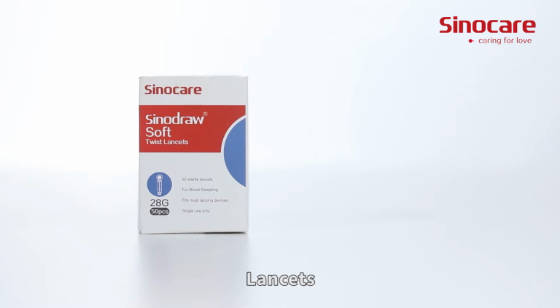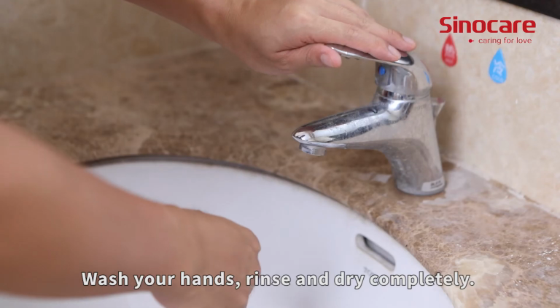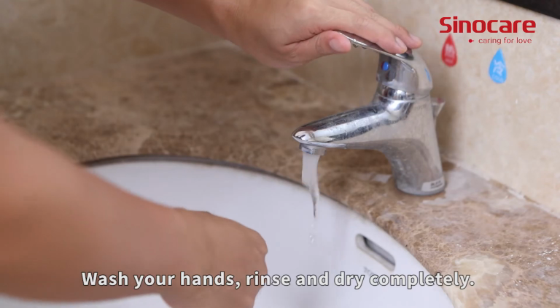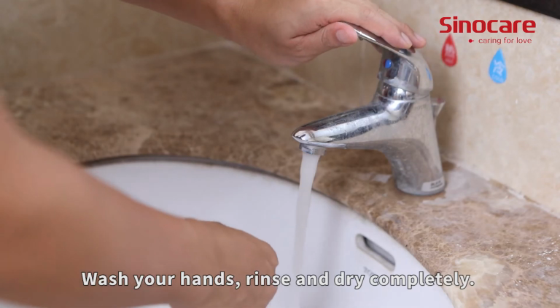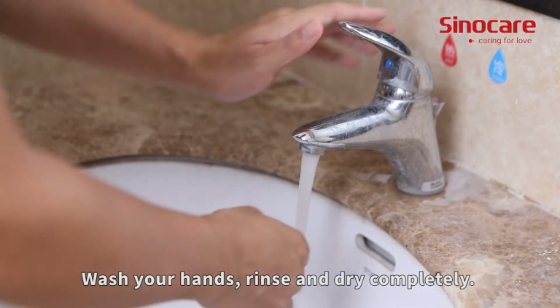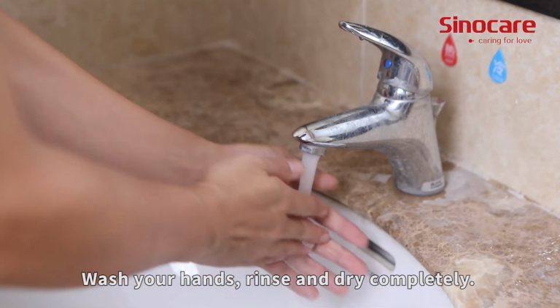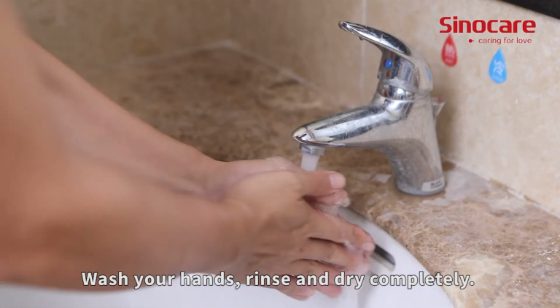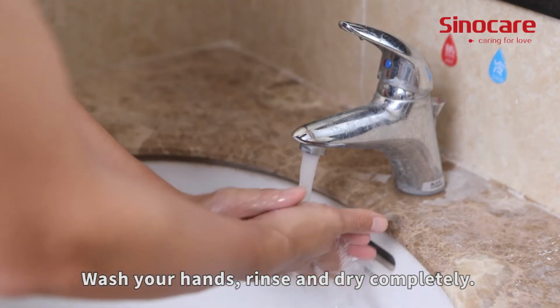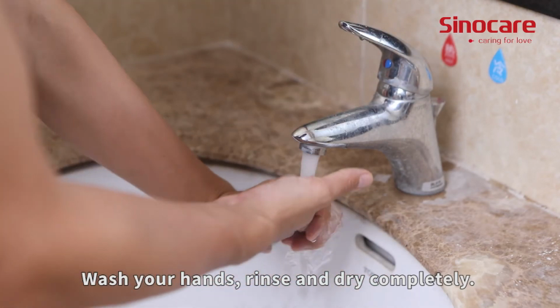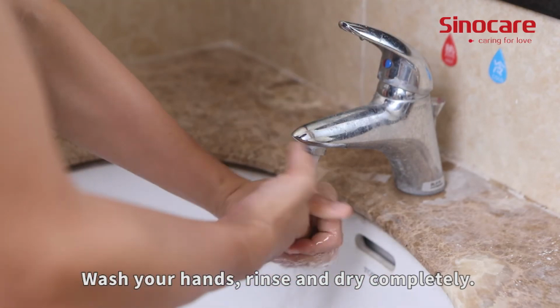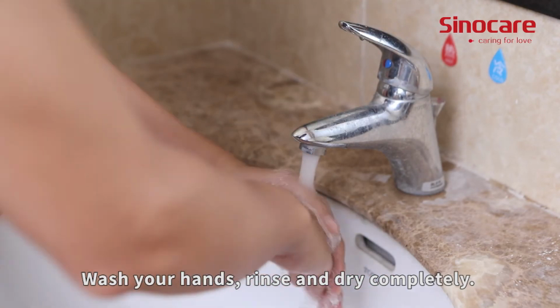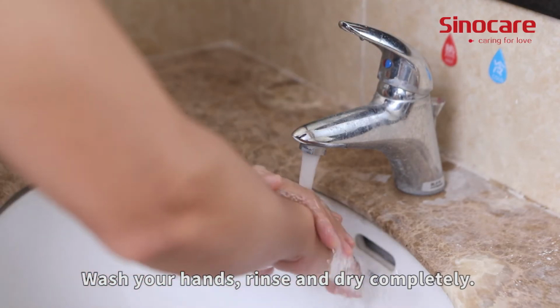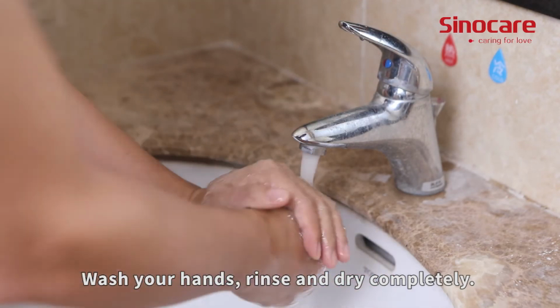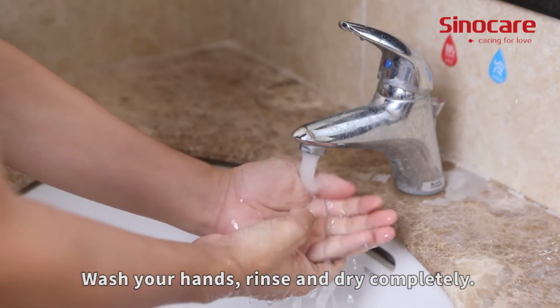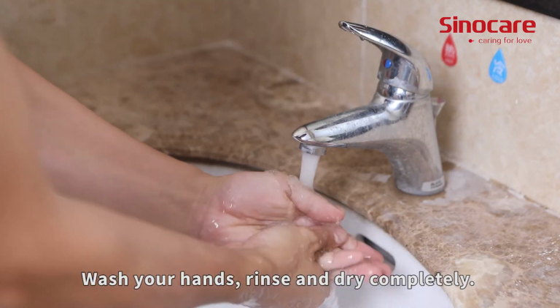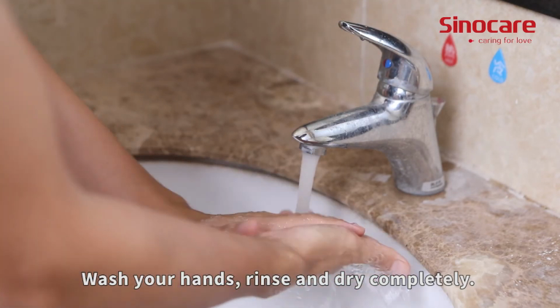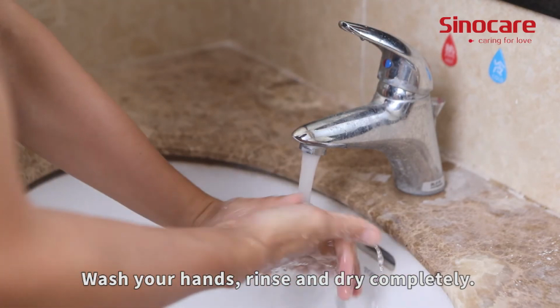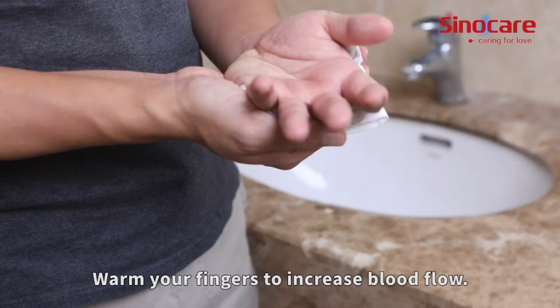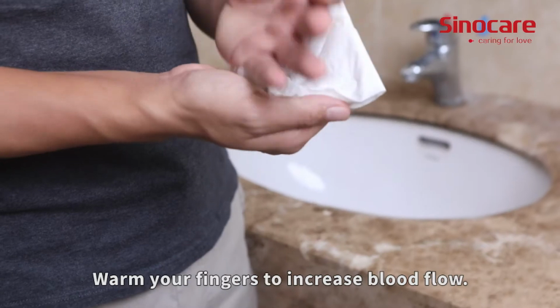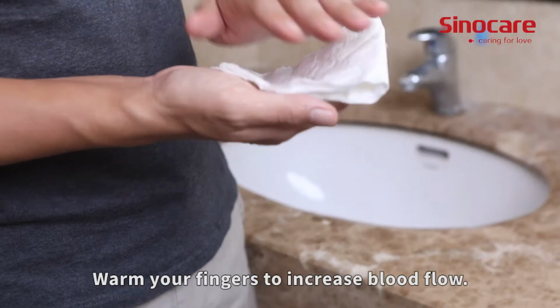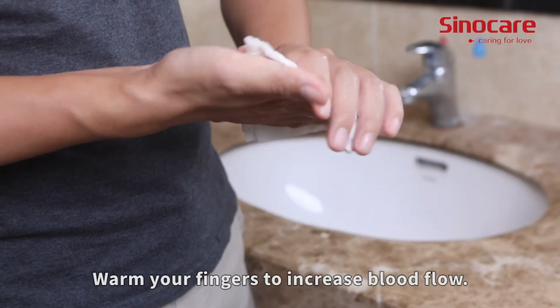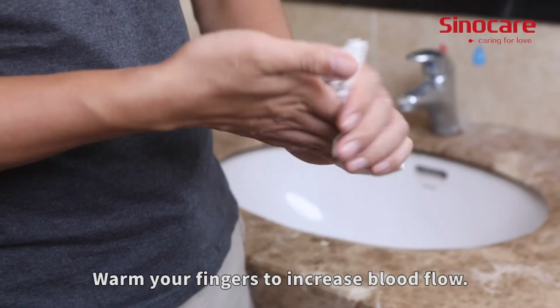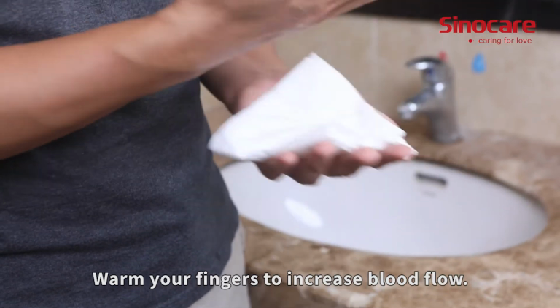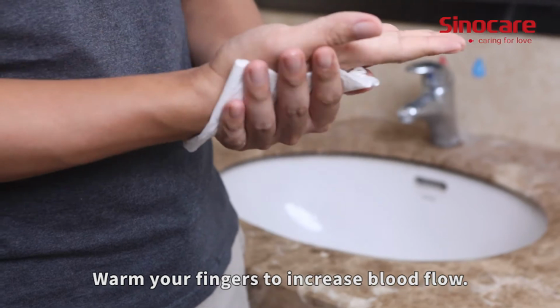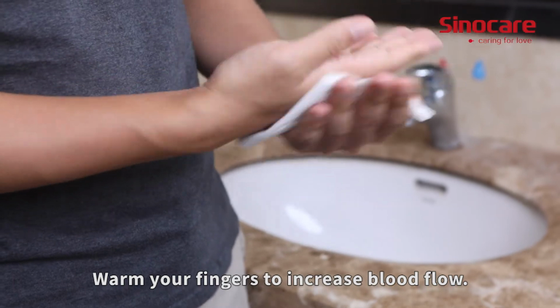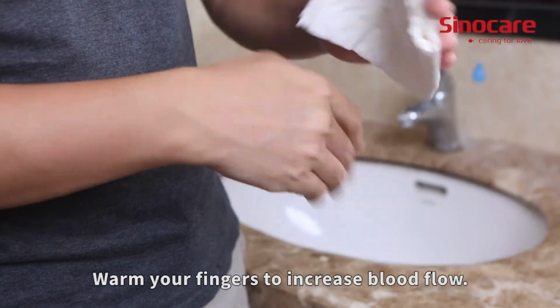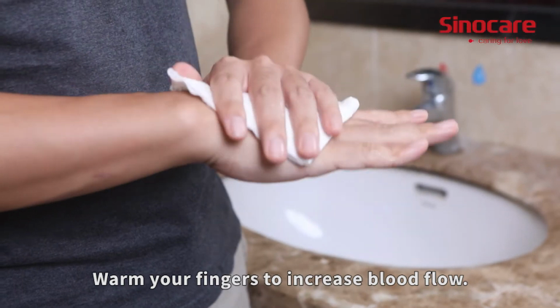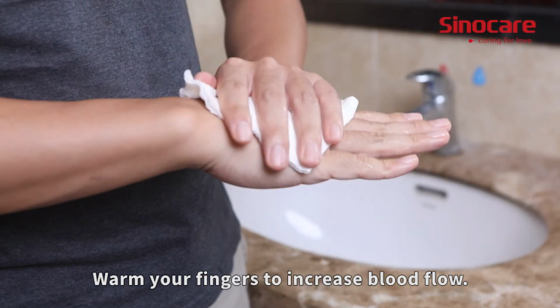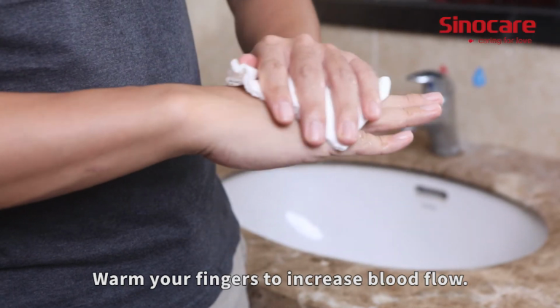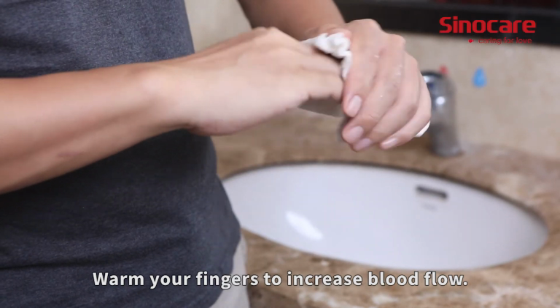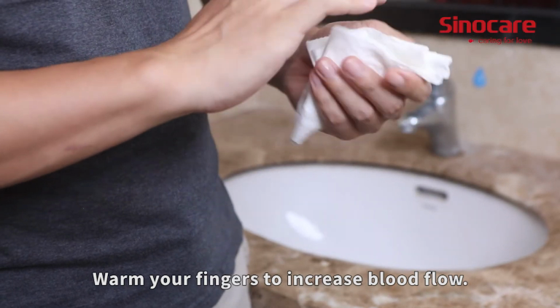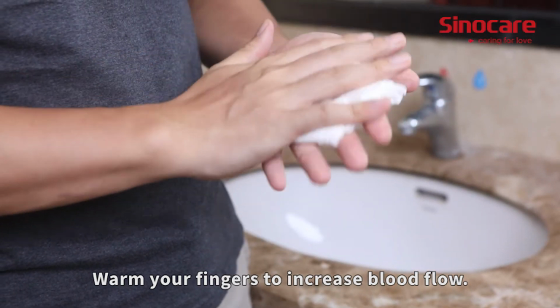Wash your hands, rinse, and dry completely. Warm your fingers to increase blood flow.